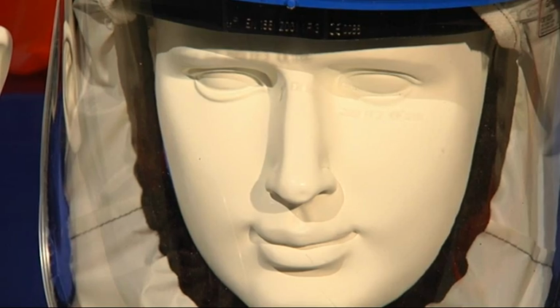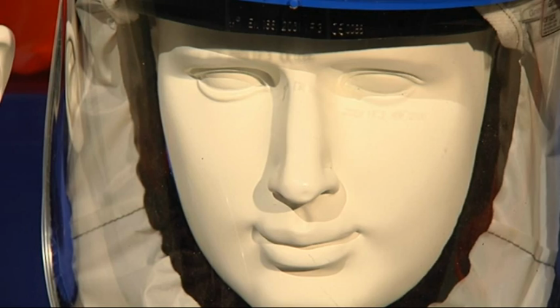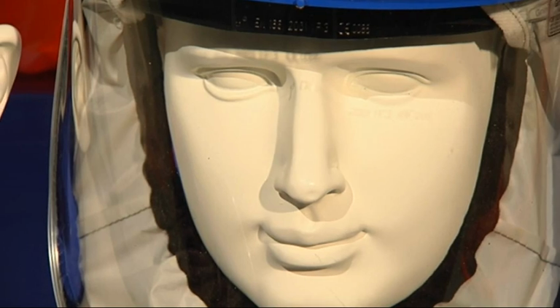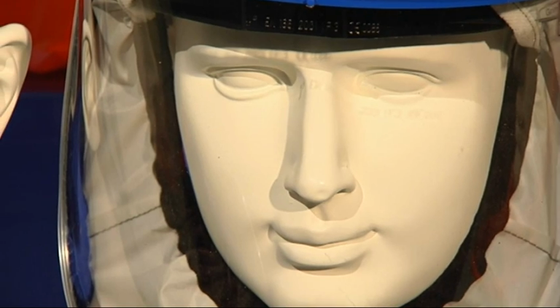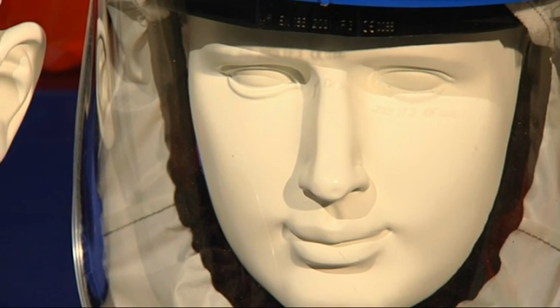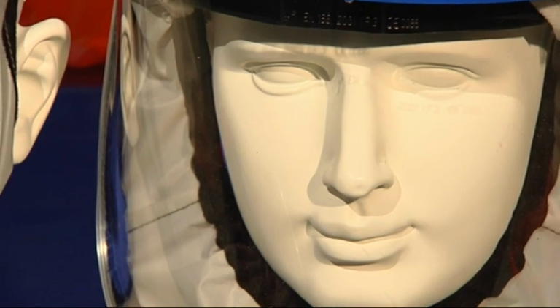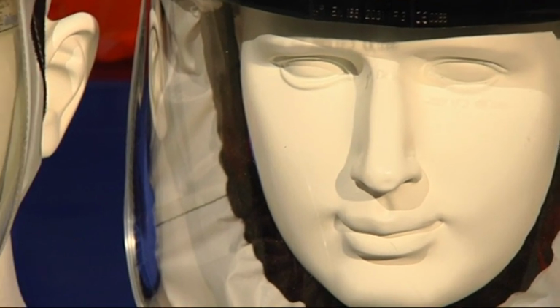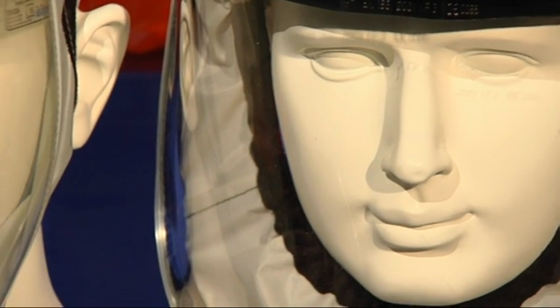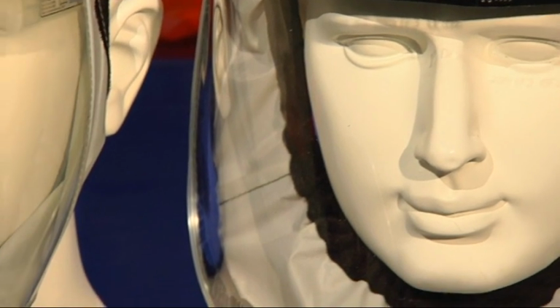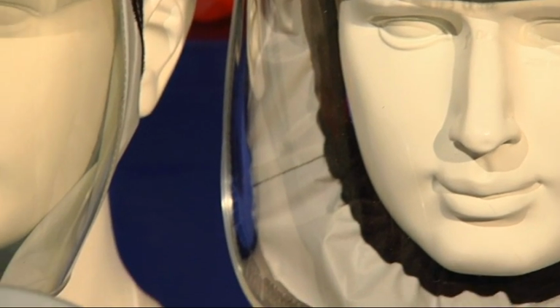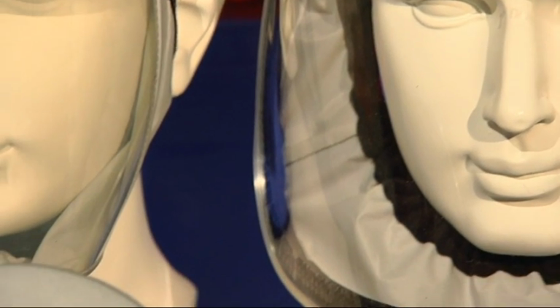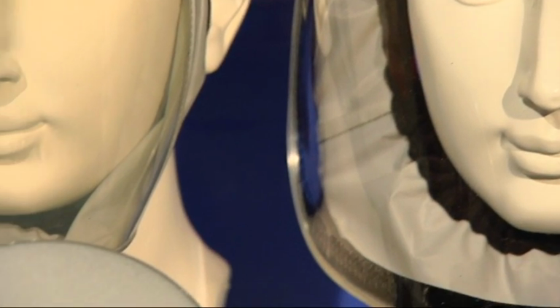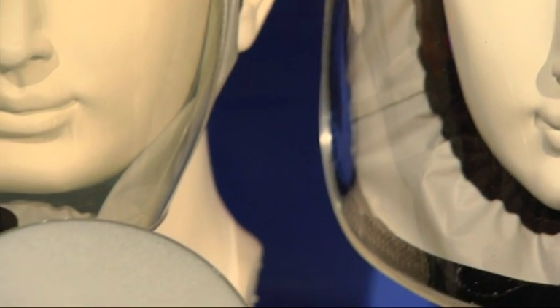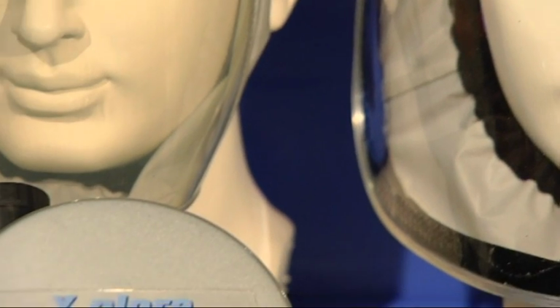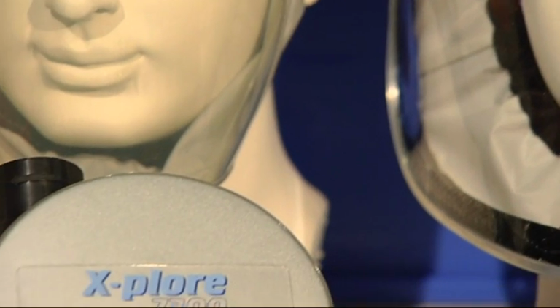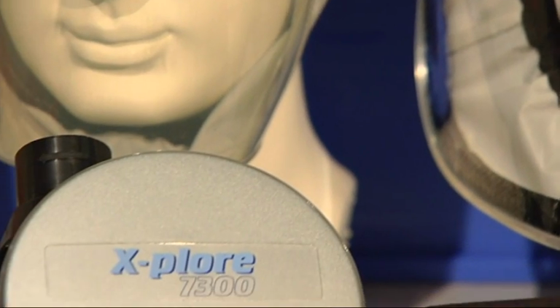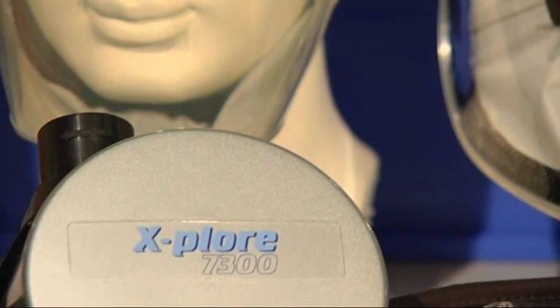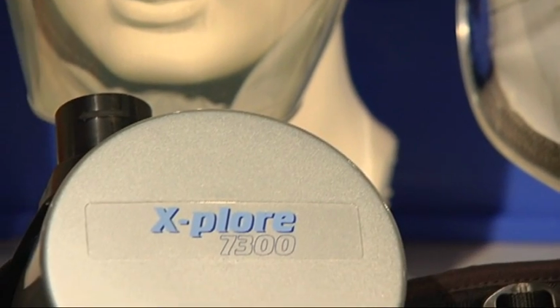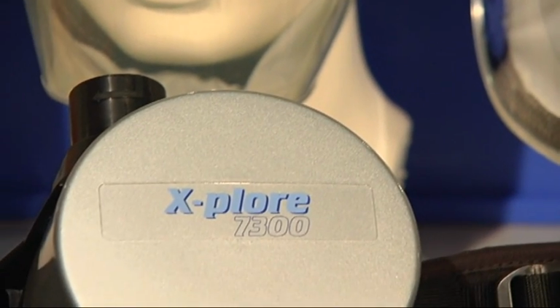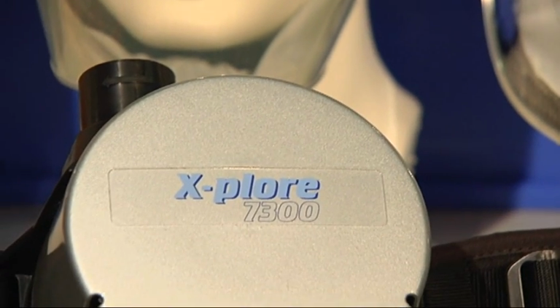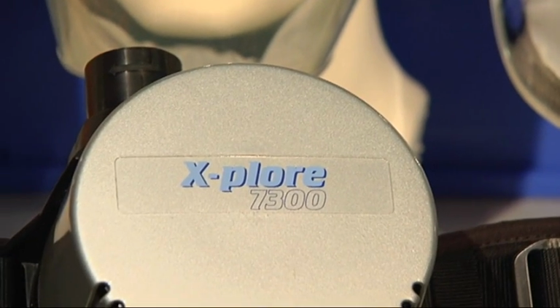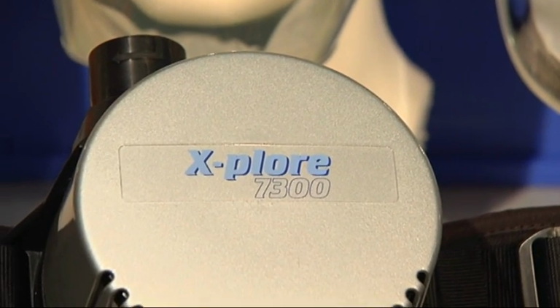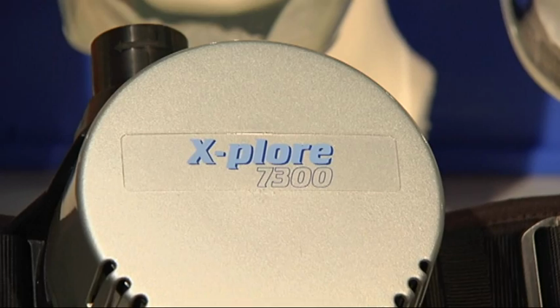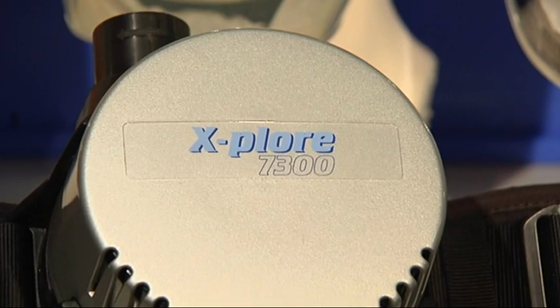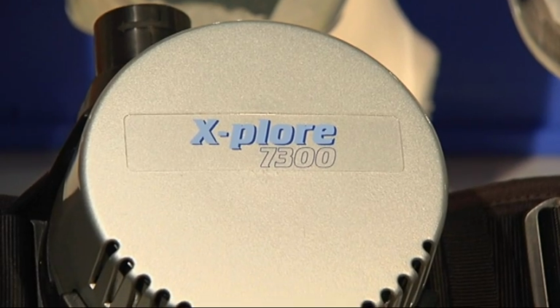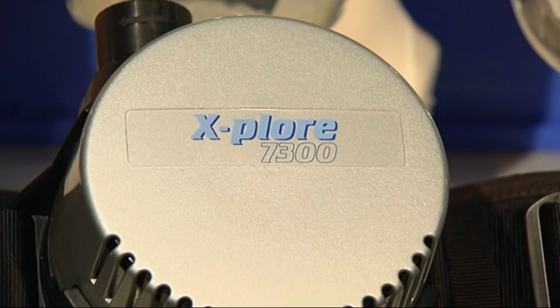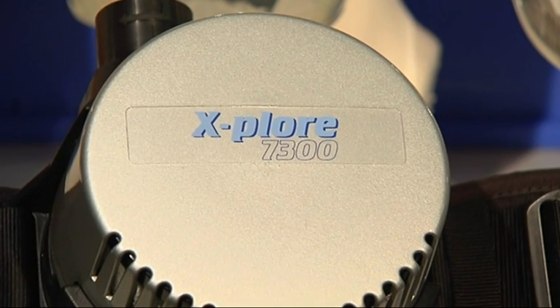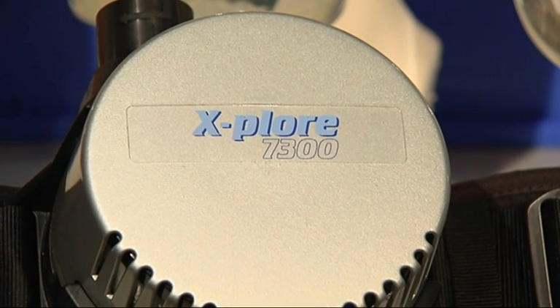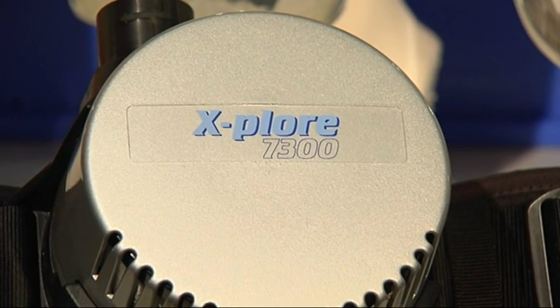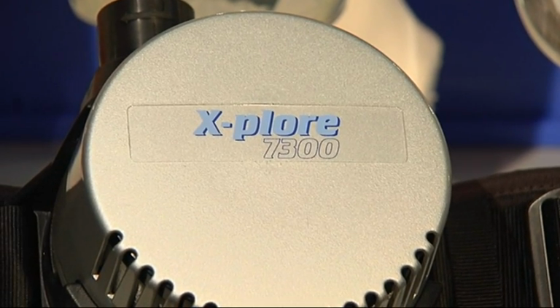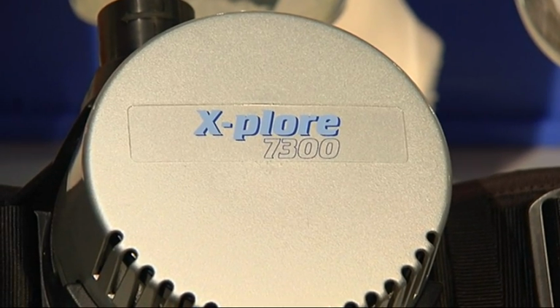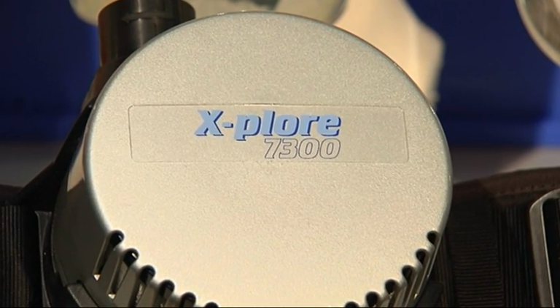The use of the Draeger Explore 7300 in combination with helmets, hoods, and visors makes the G26 medical examination obsolete.